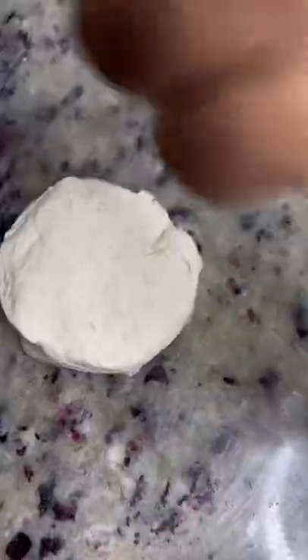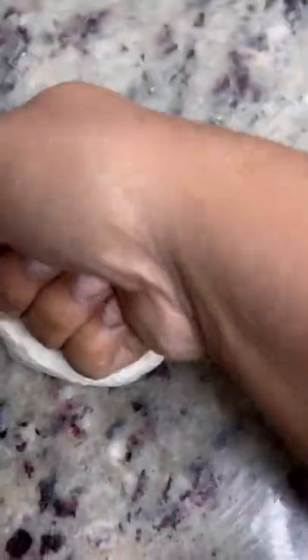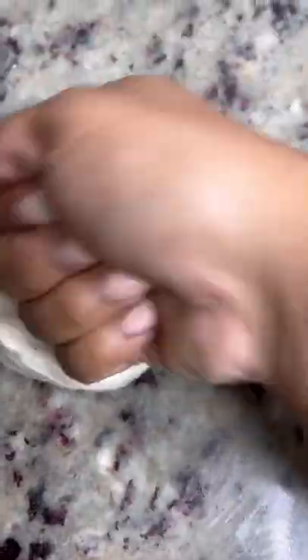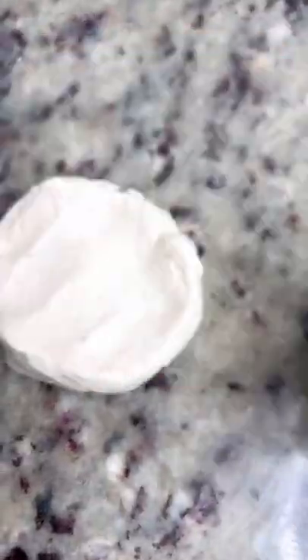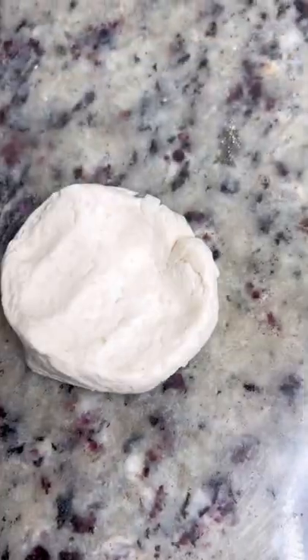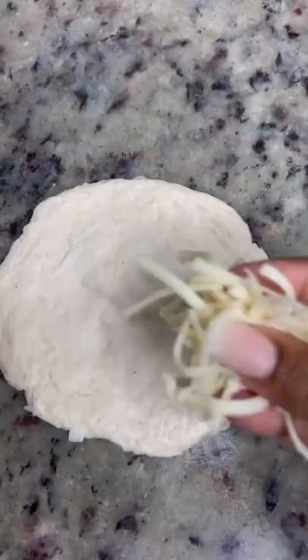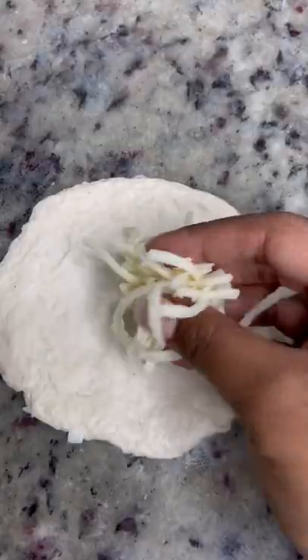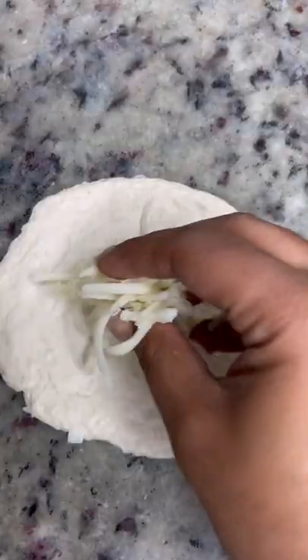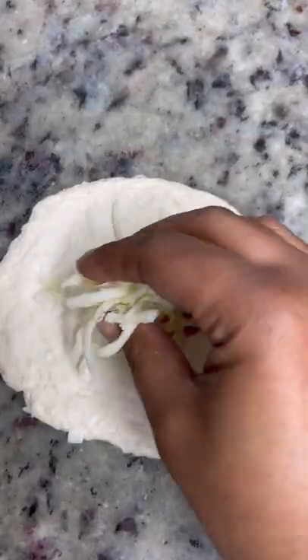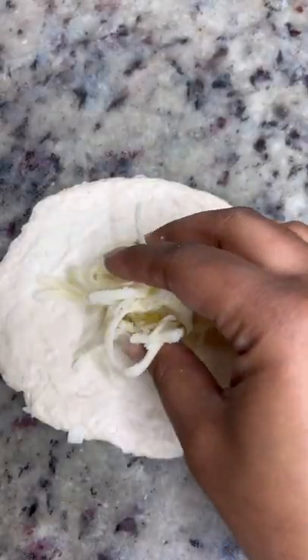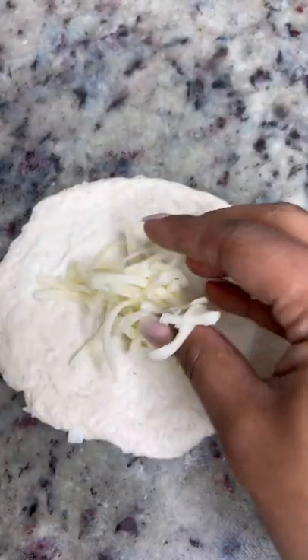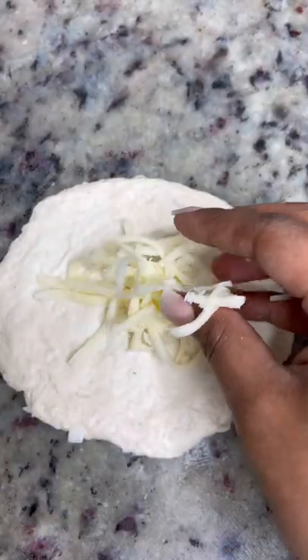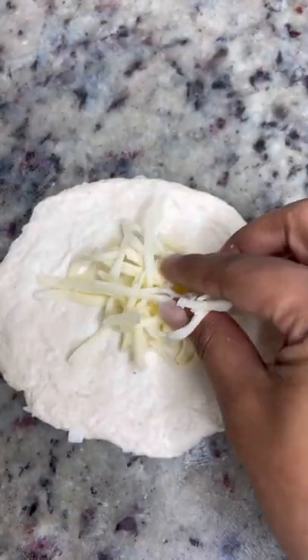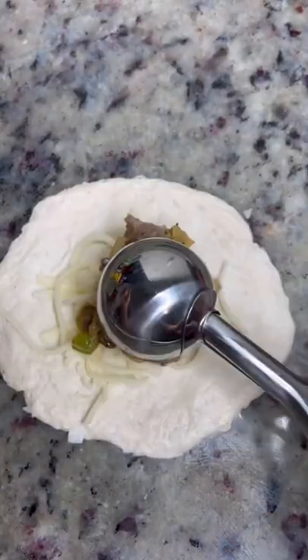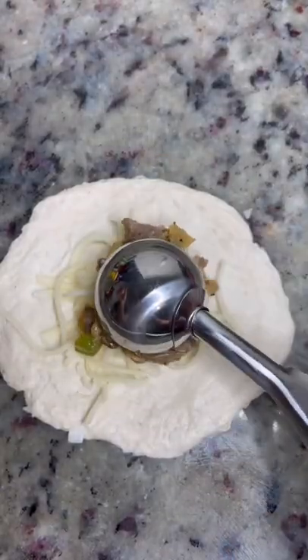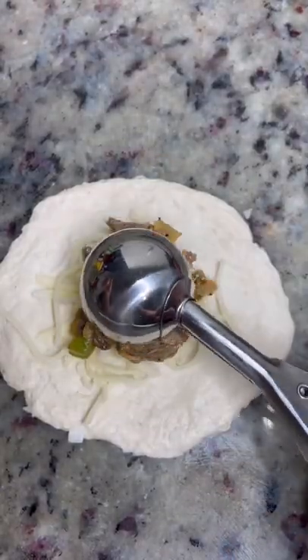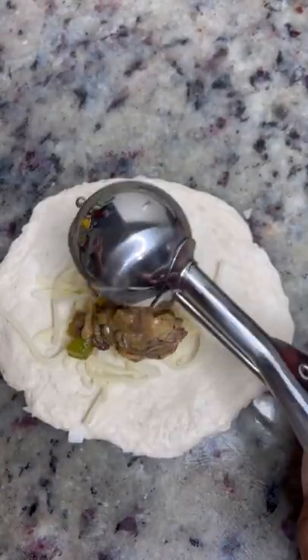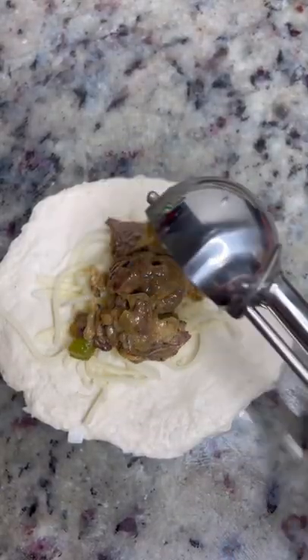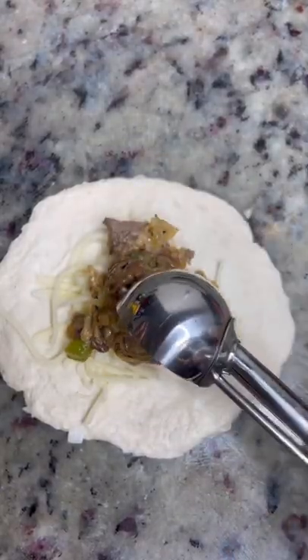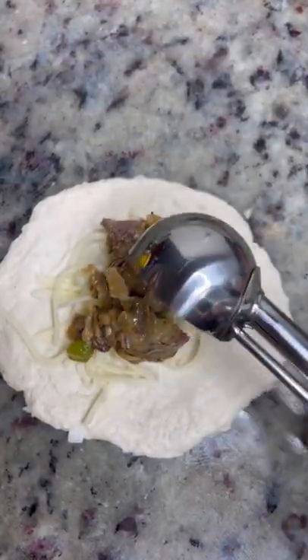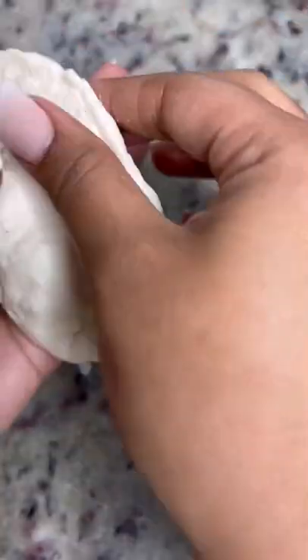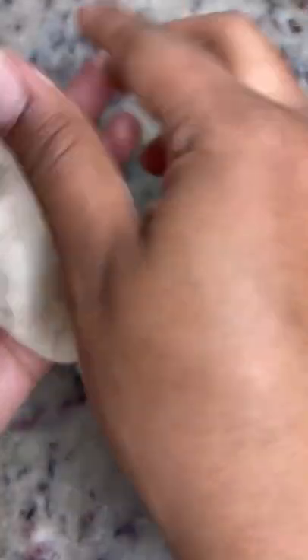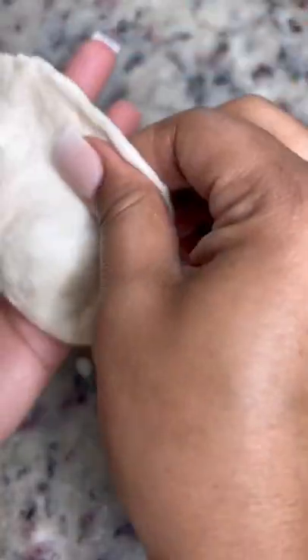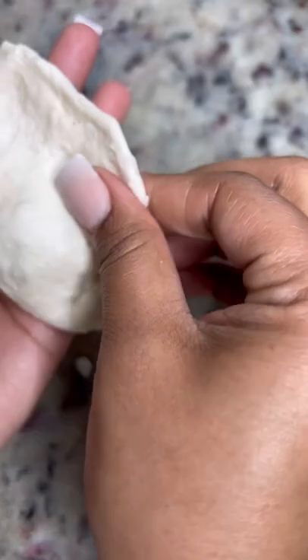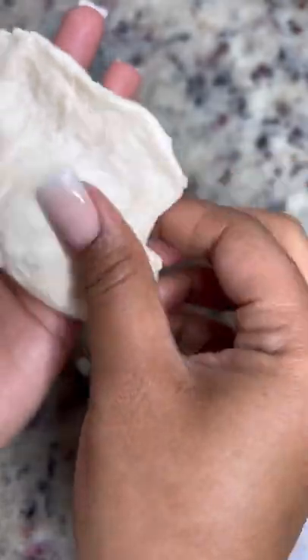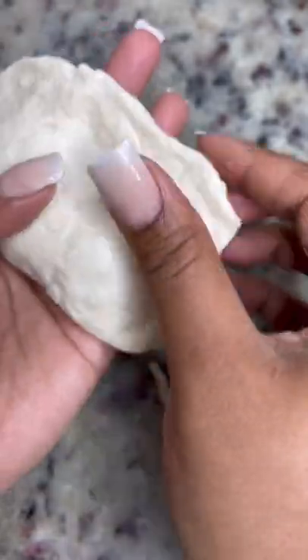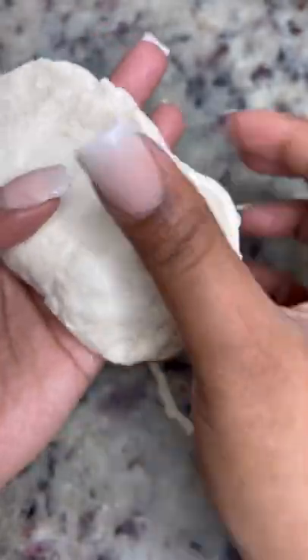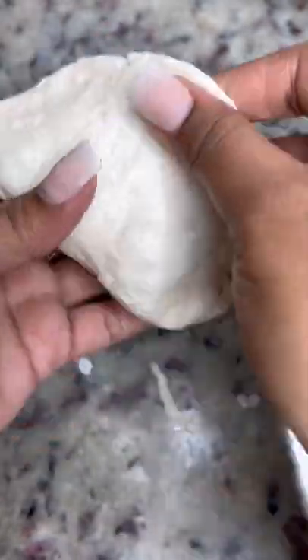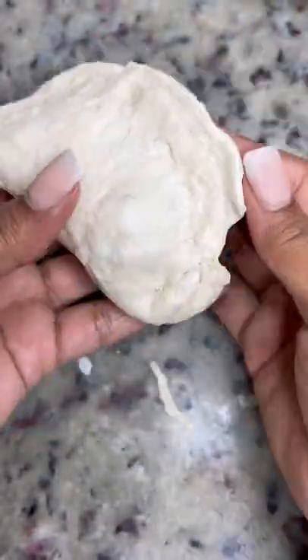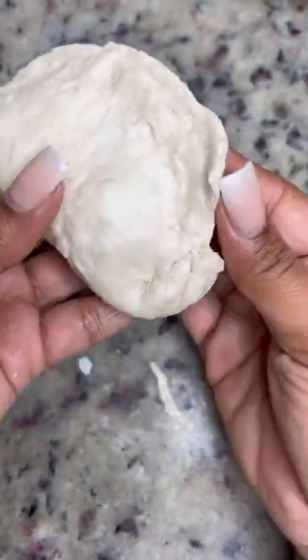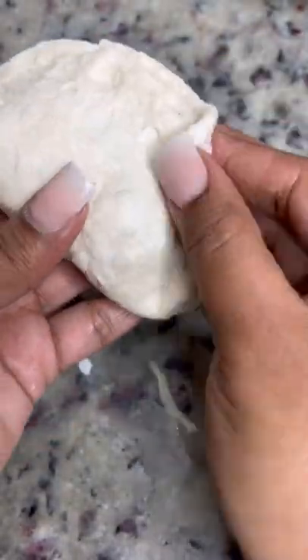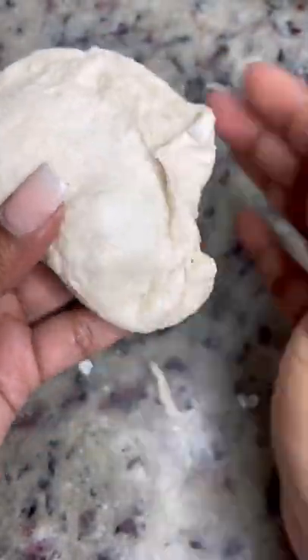Mix everything up and start on your biscuits. Flatten them out real good to get some mozzarella cheese, a bit of that beef mixture, then seal the sides real good.